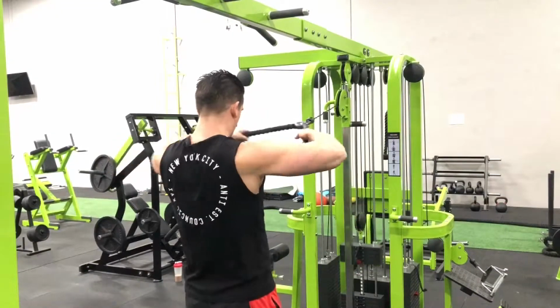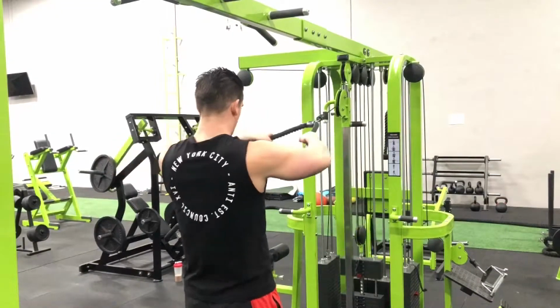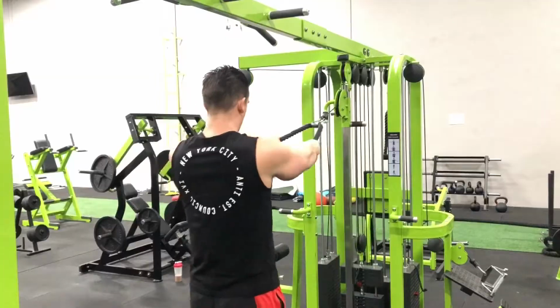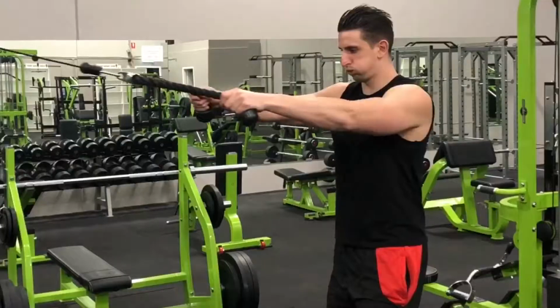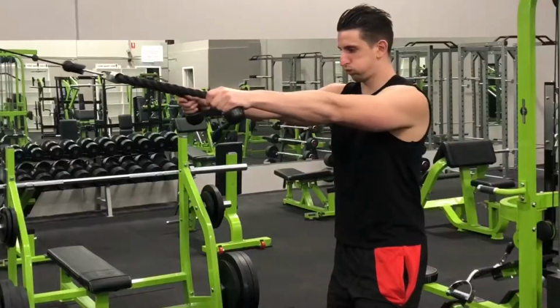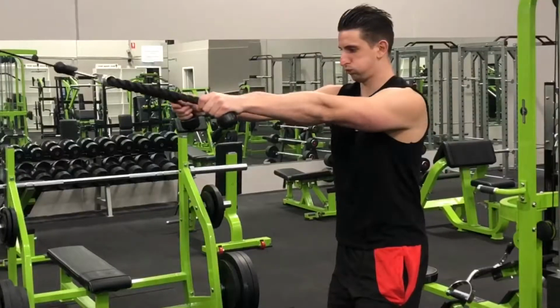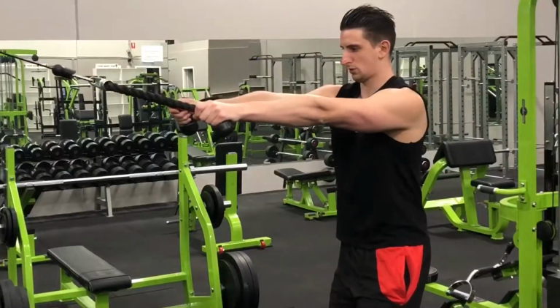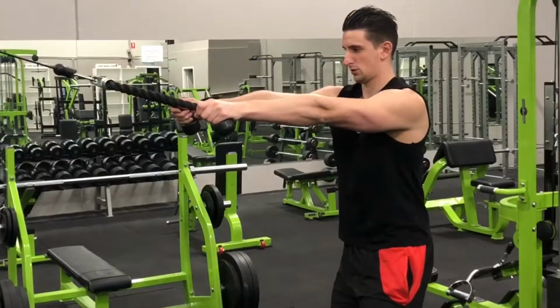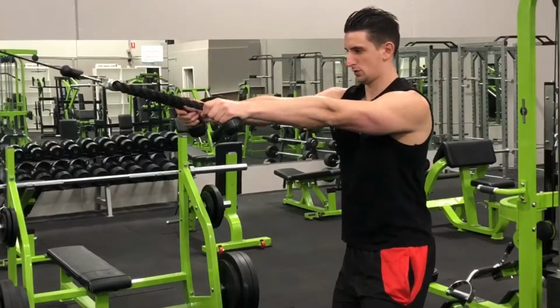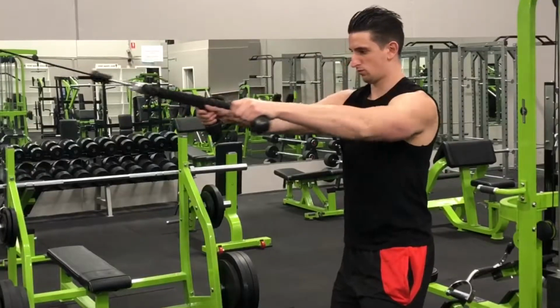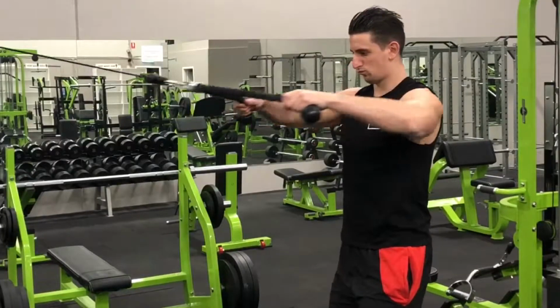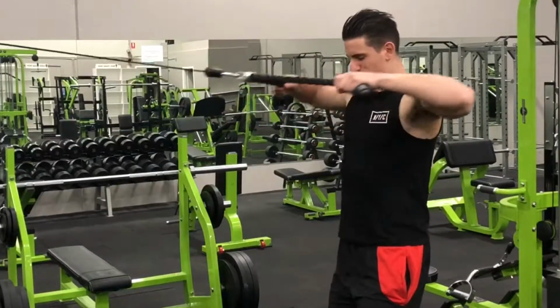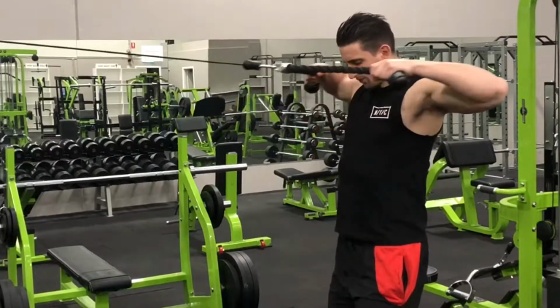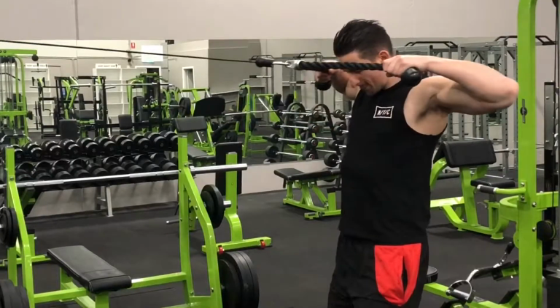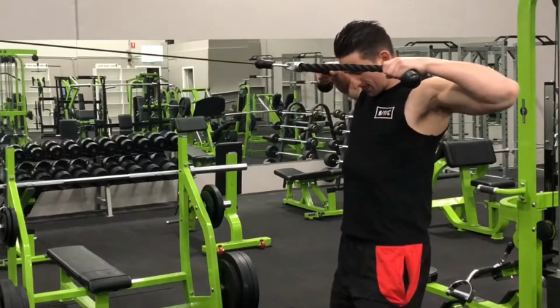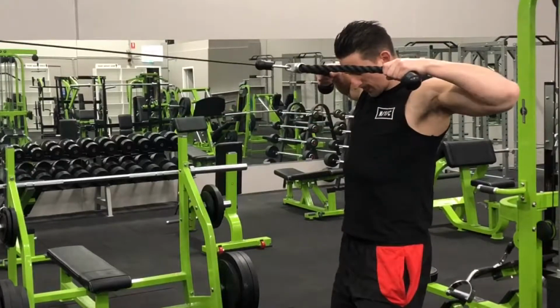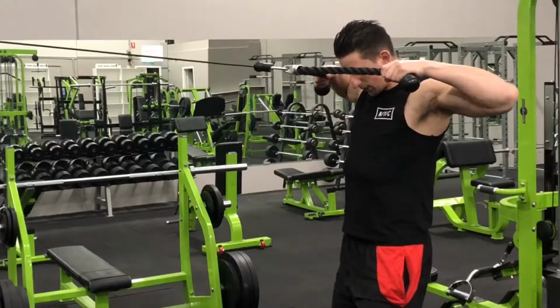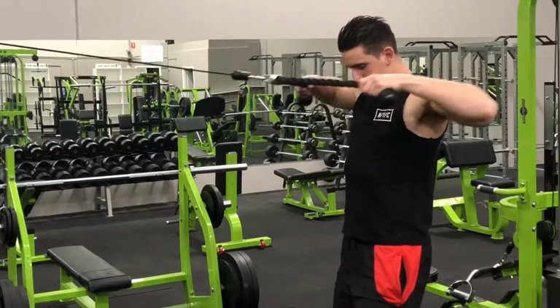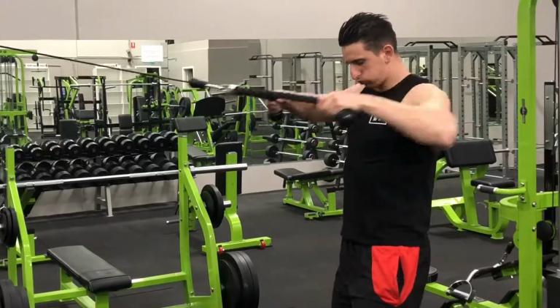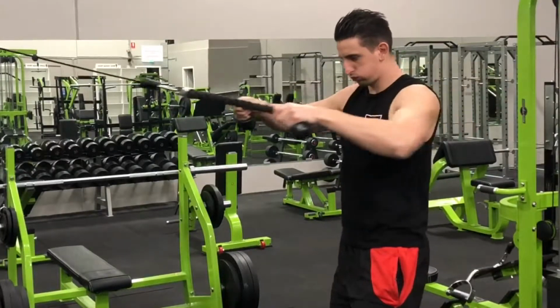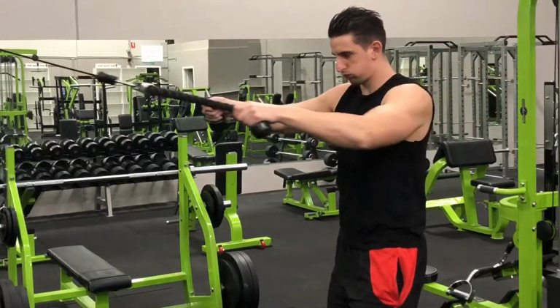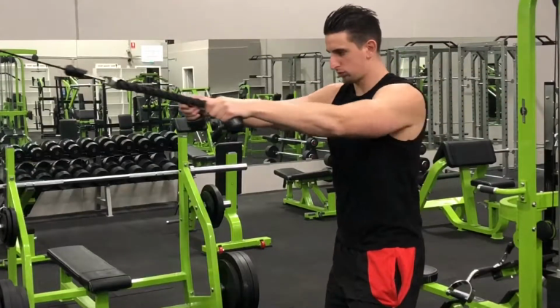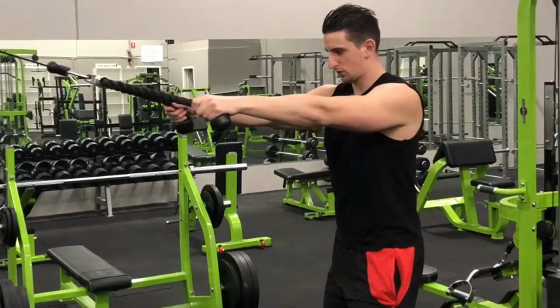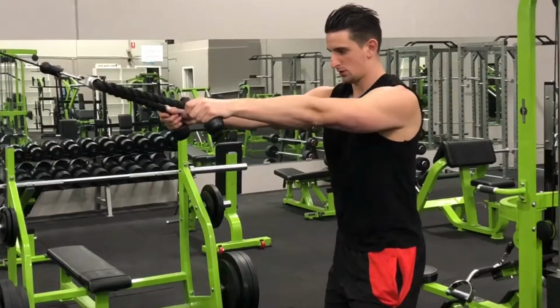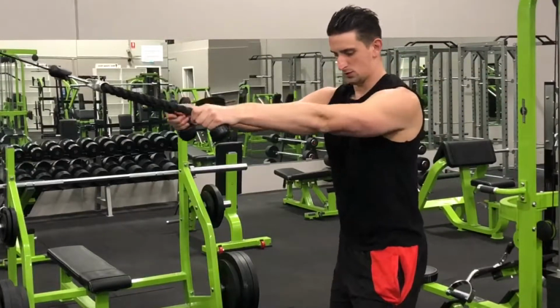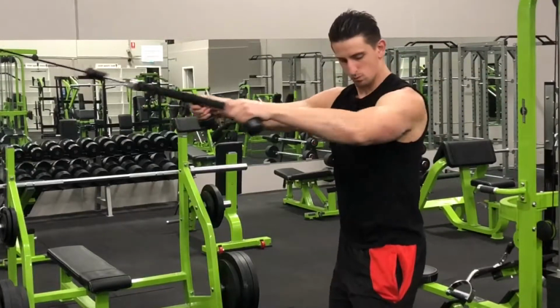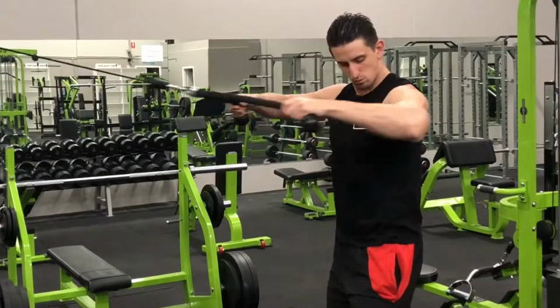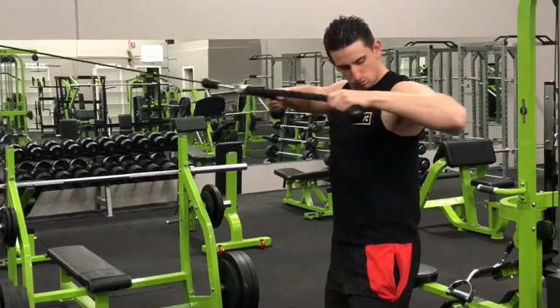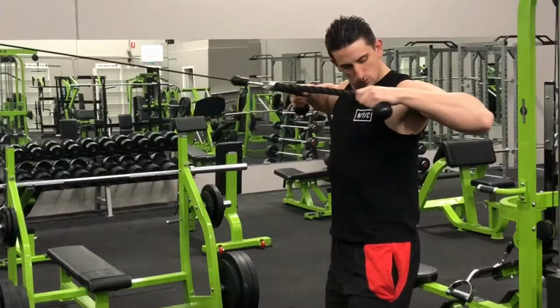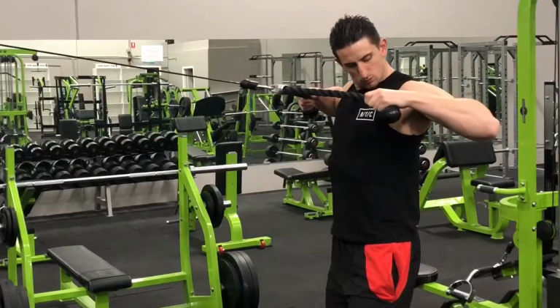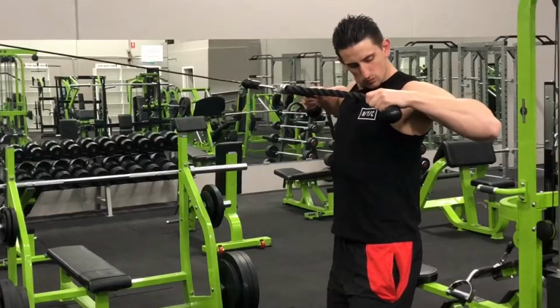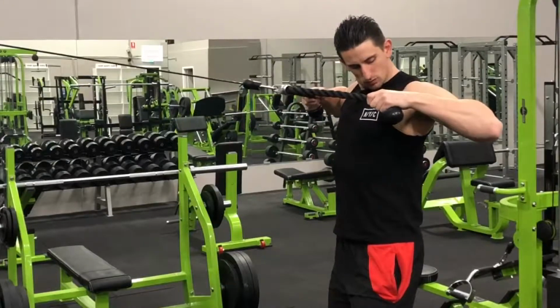Just make sure that if you find yourself leaning back or arching your back as you pull, utilize a half kneeling stance instead.